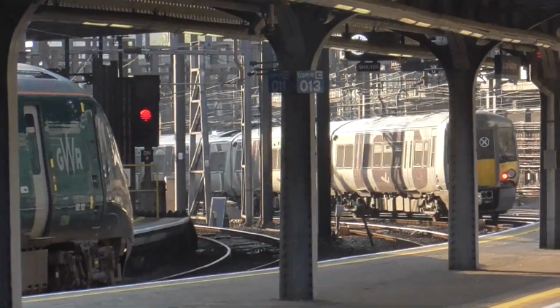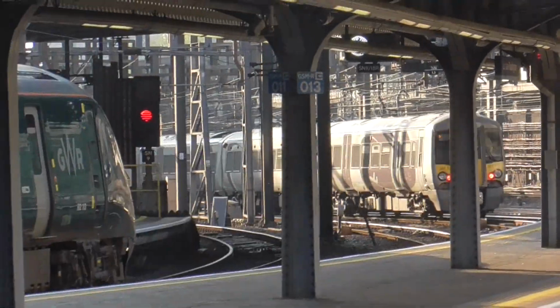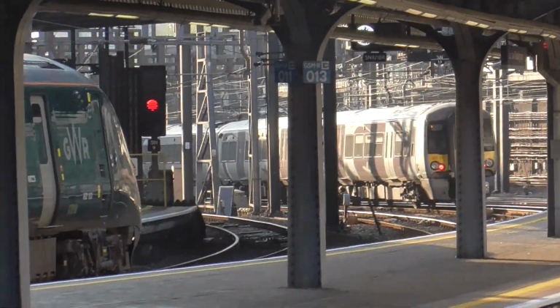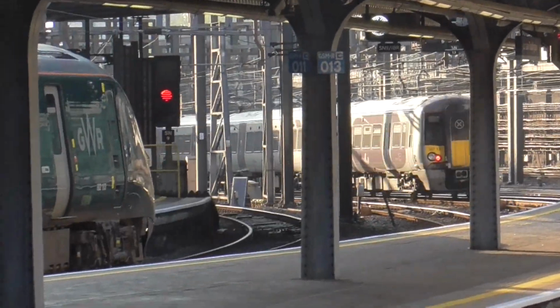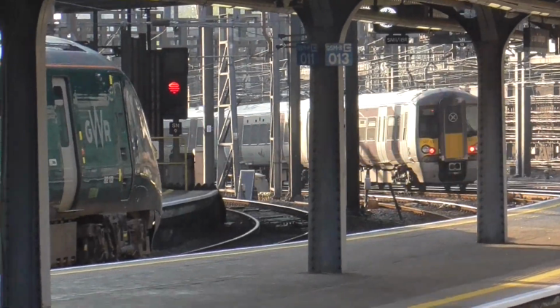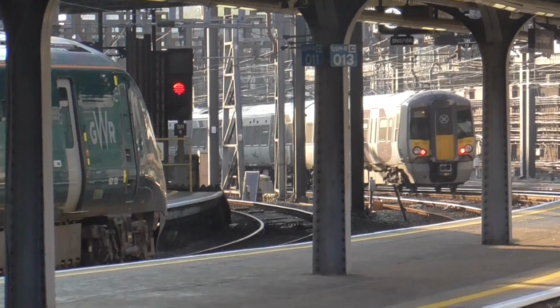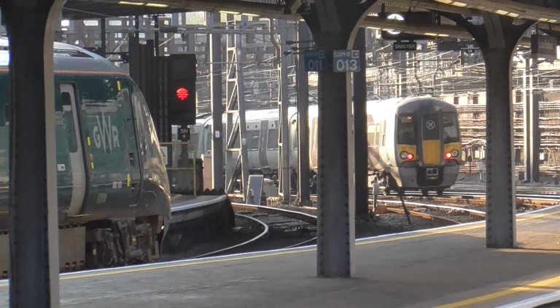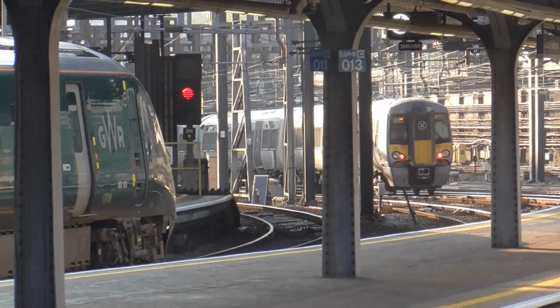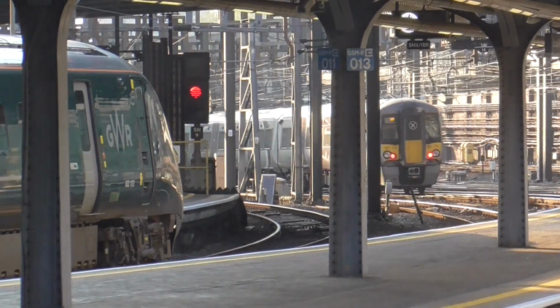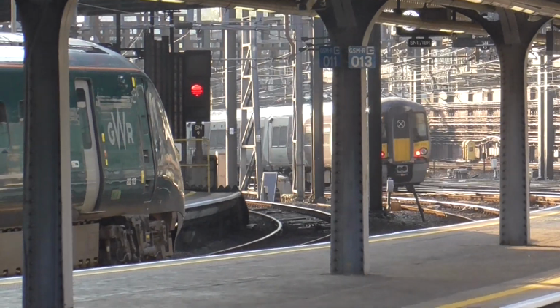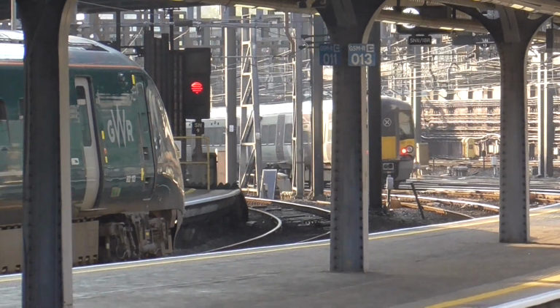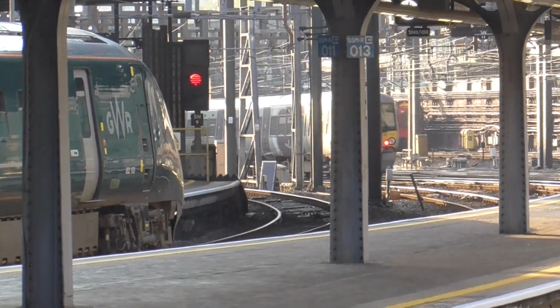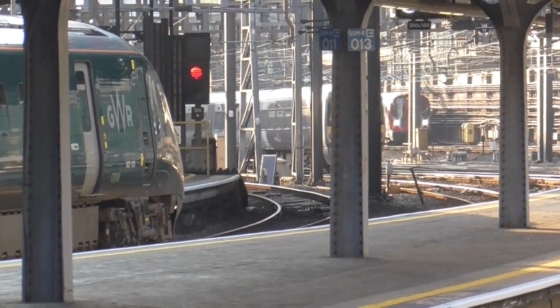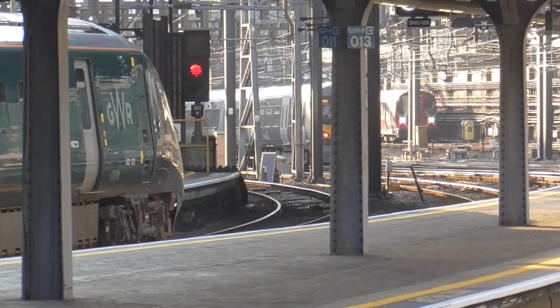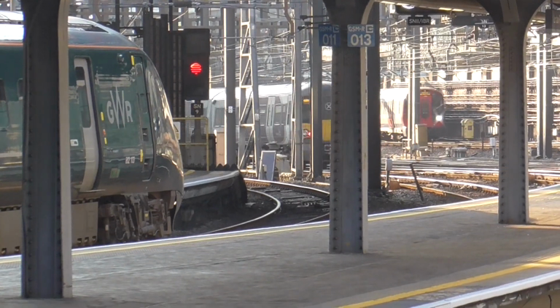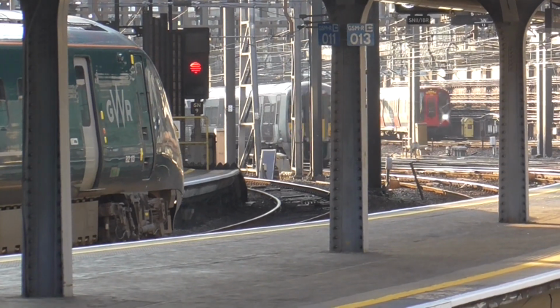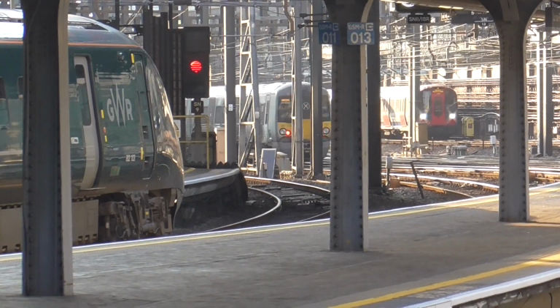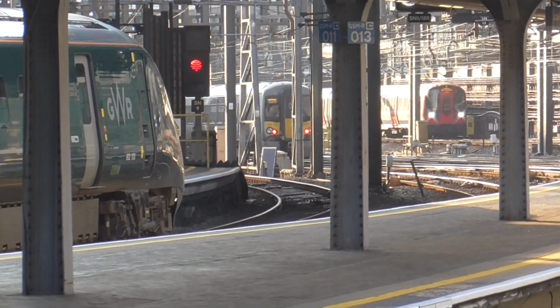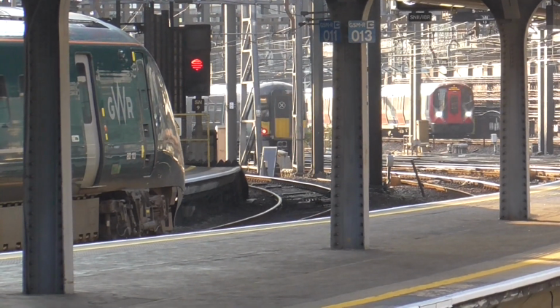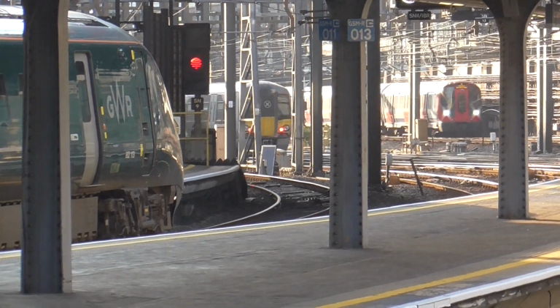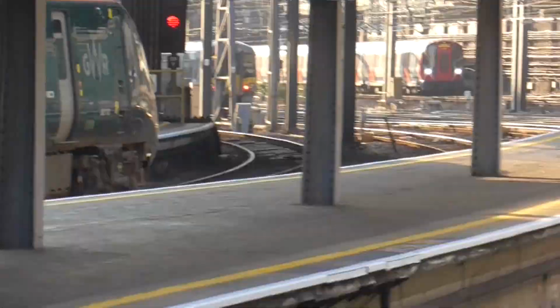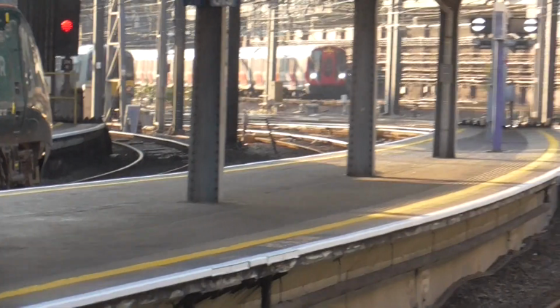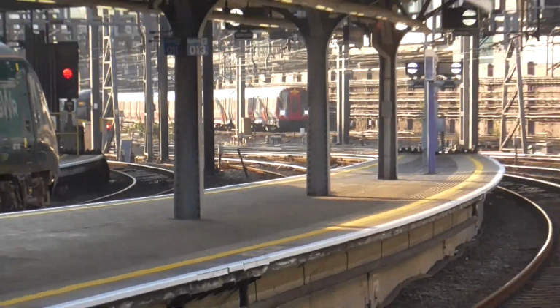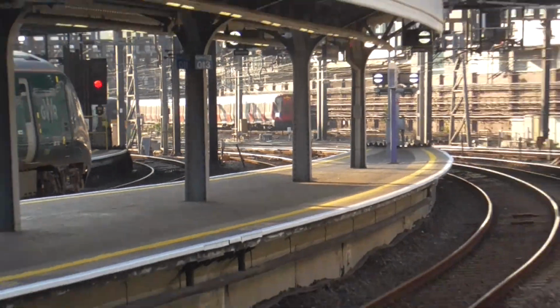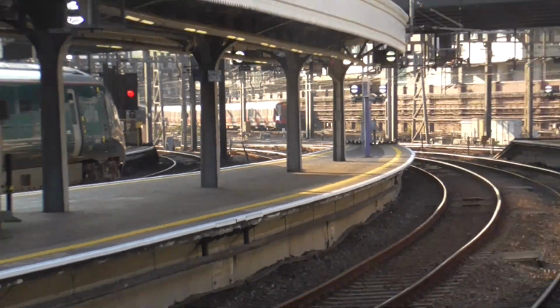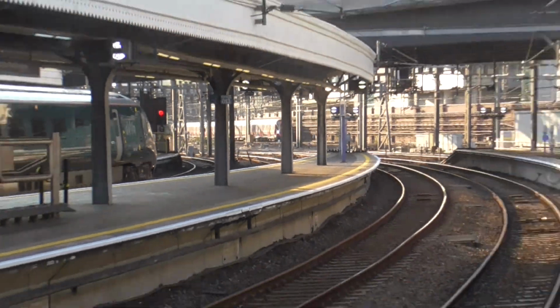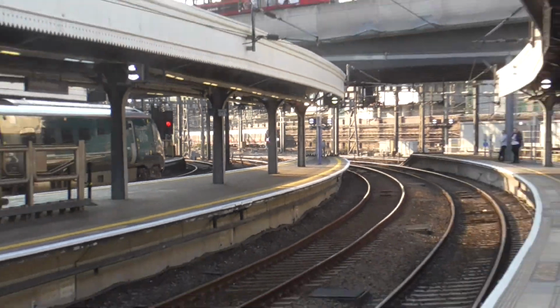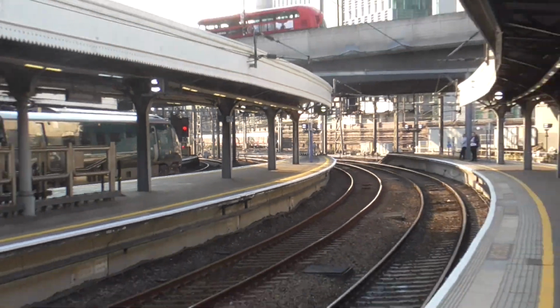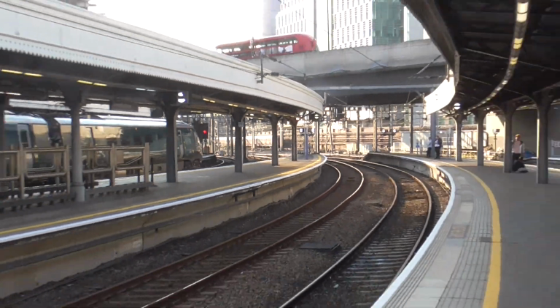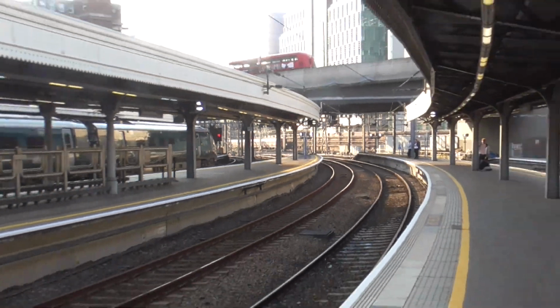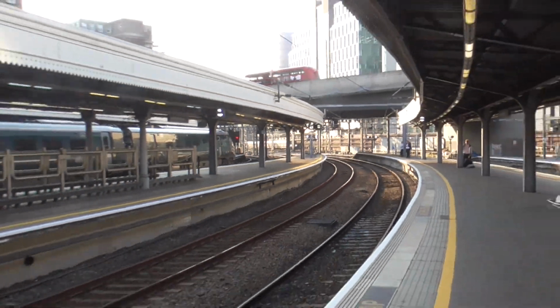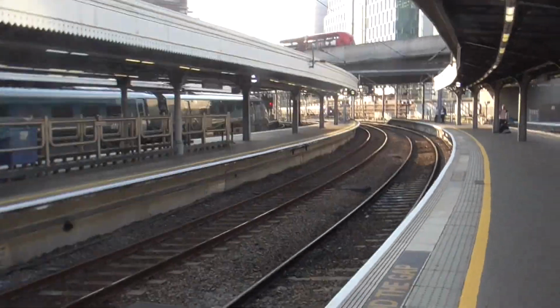Passengers with limited mobility requiring assistance, please make yourself known to station staff.